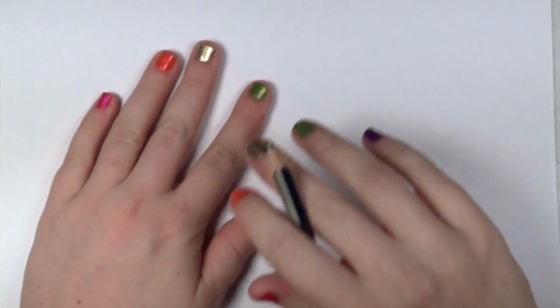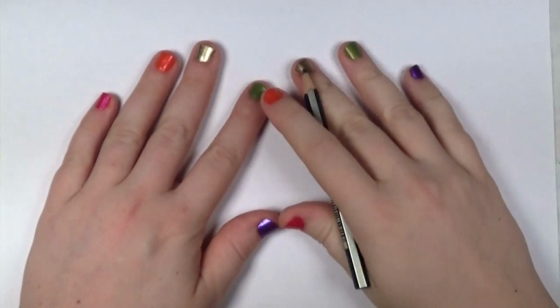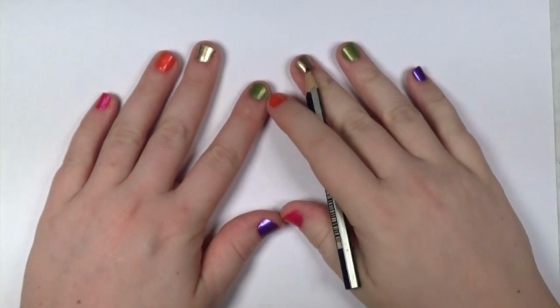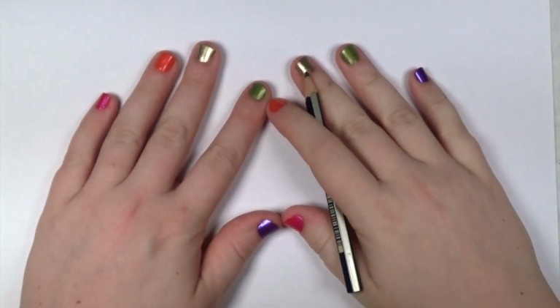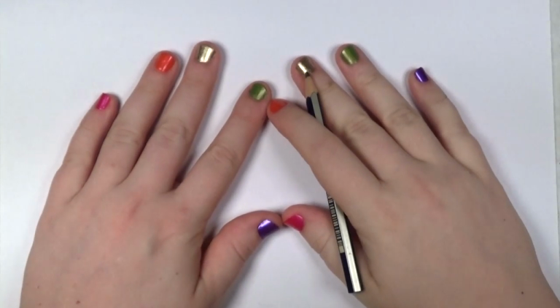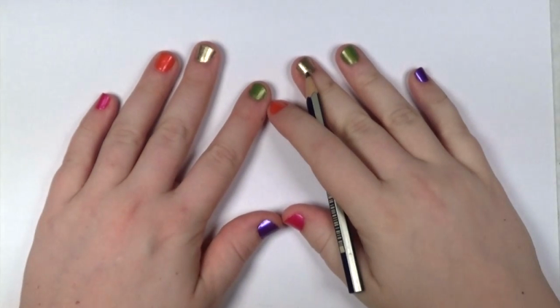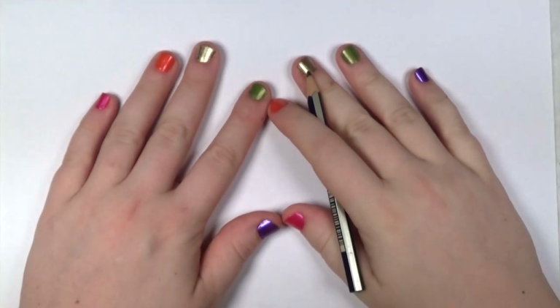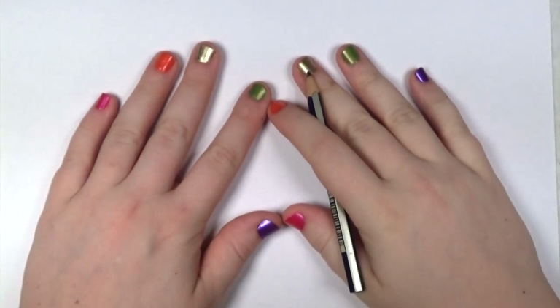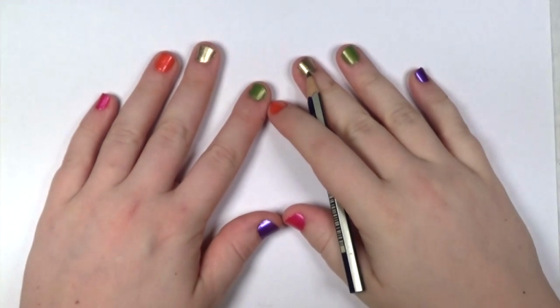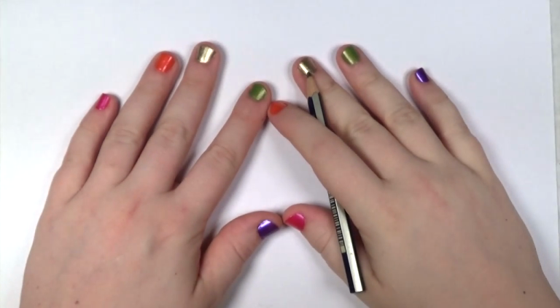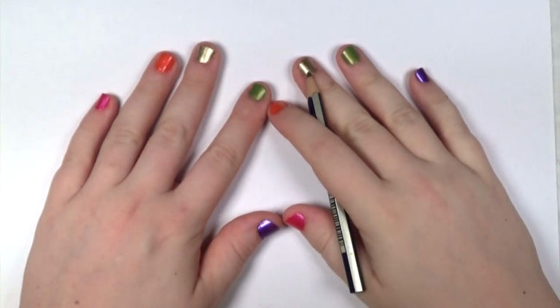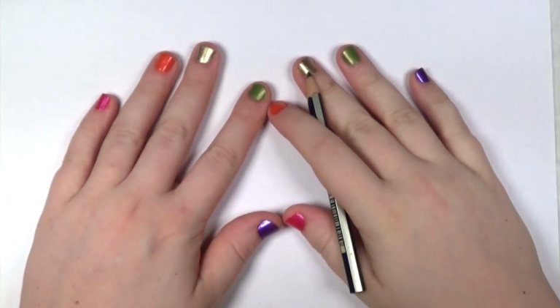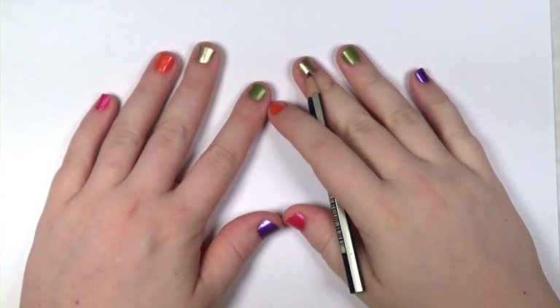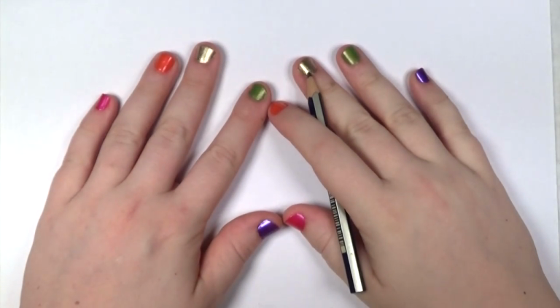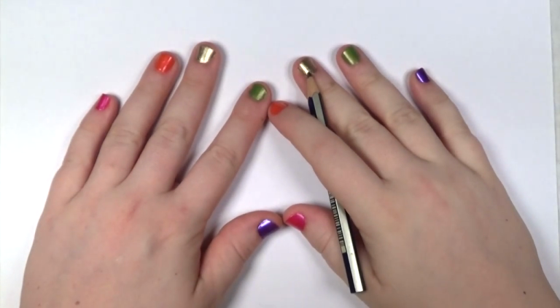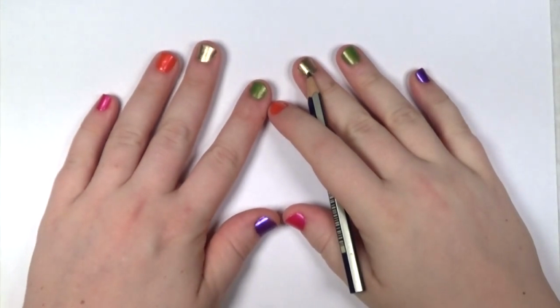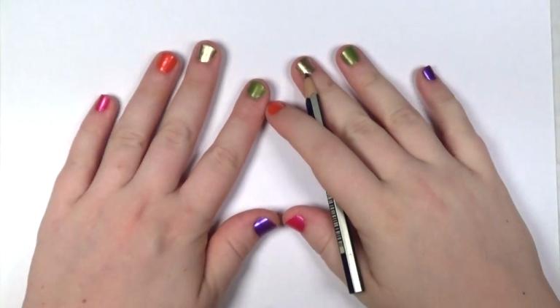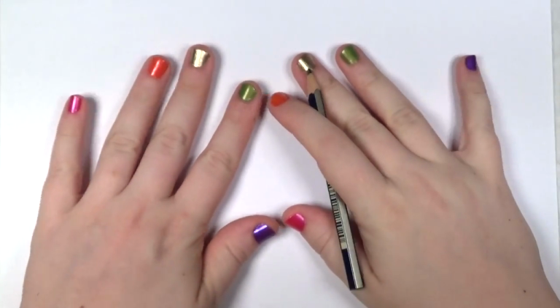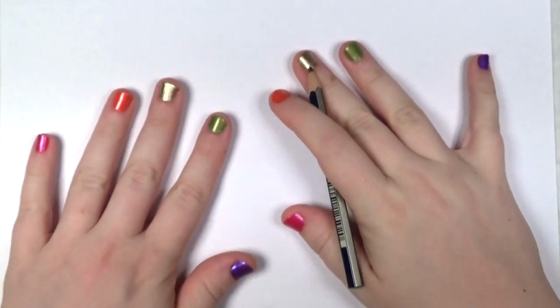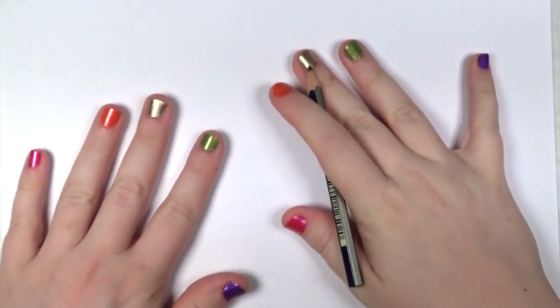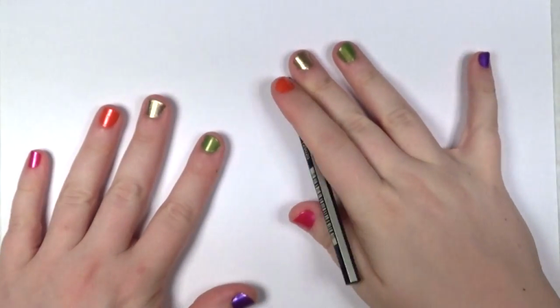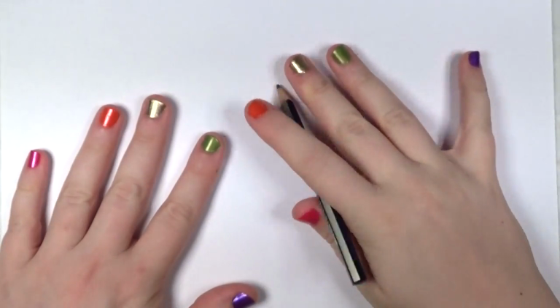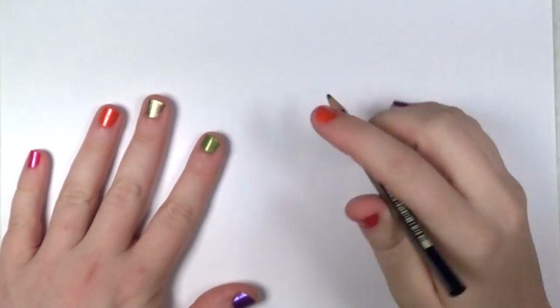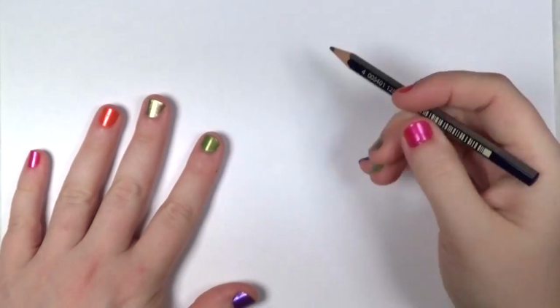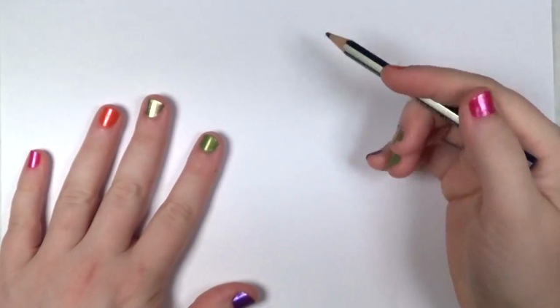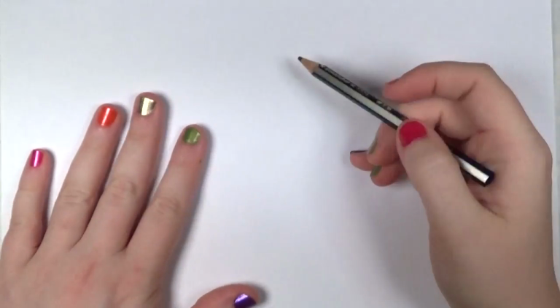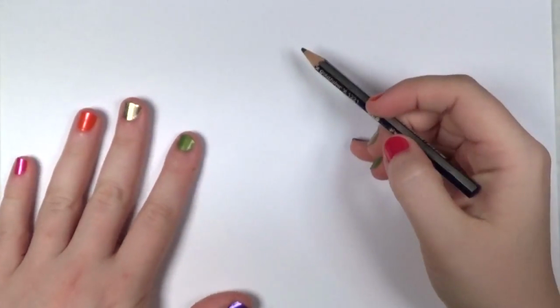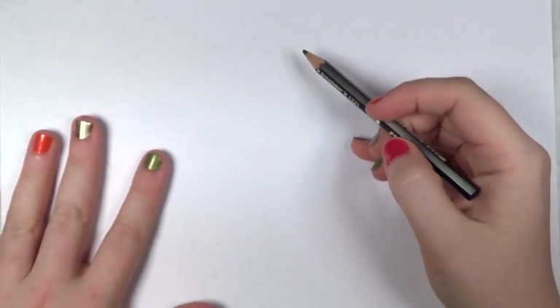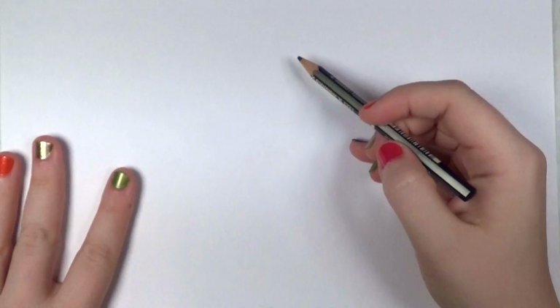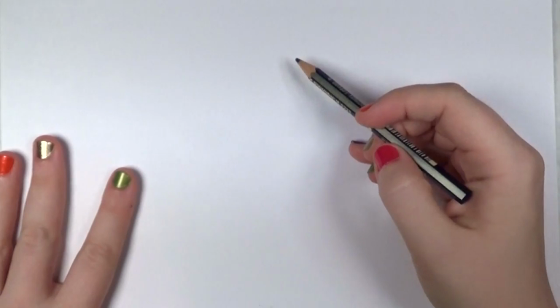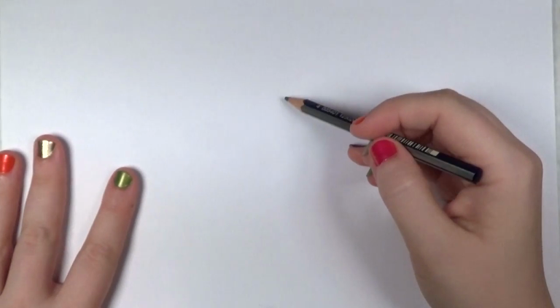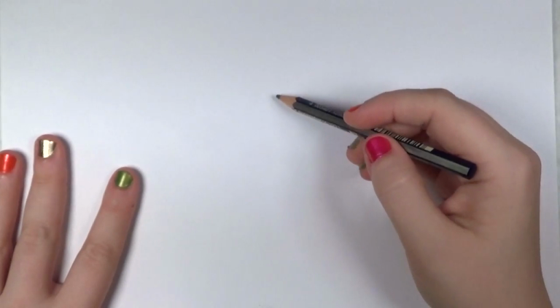Hi everyone, this is Sherri and in this video I'm going to show you how to draw a sheepdog.